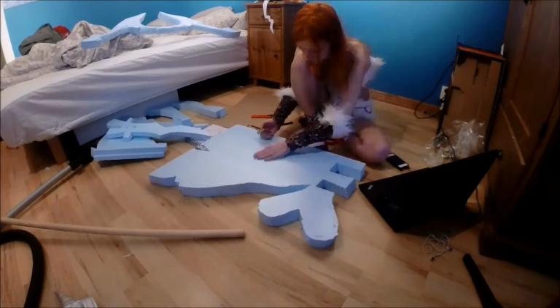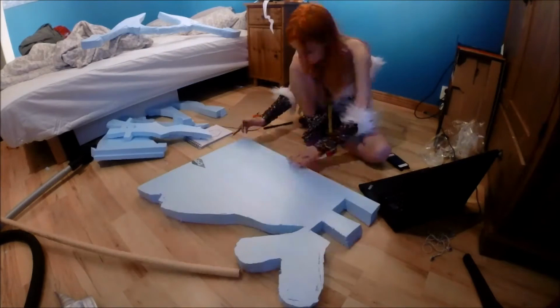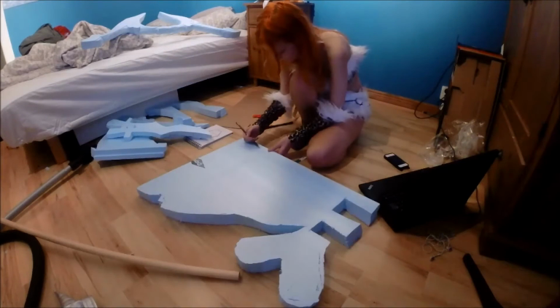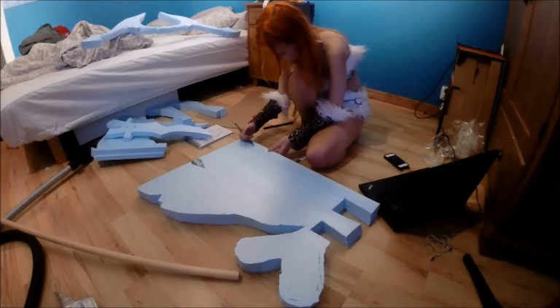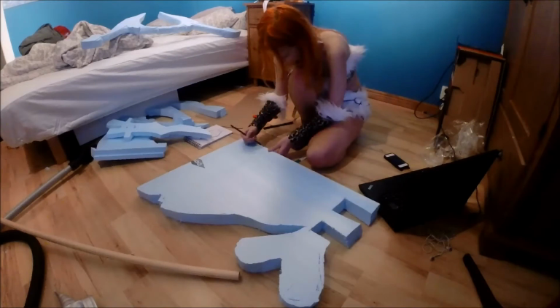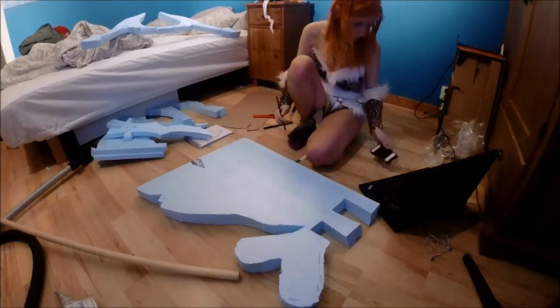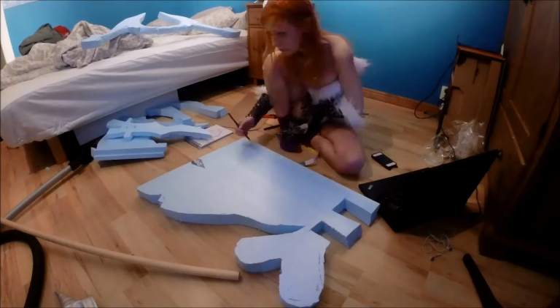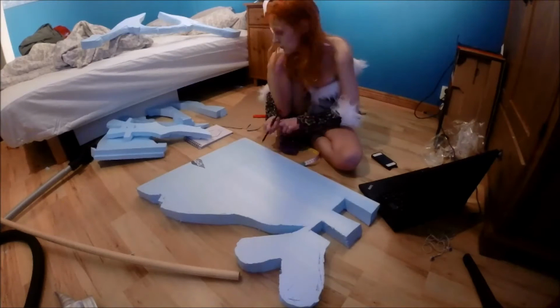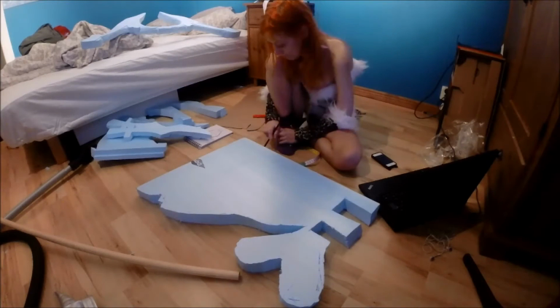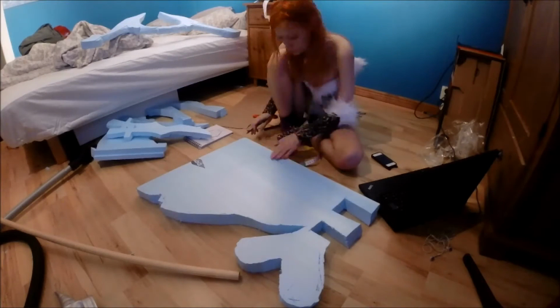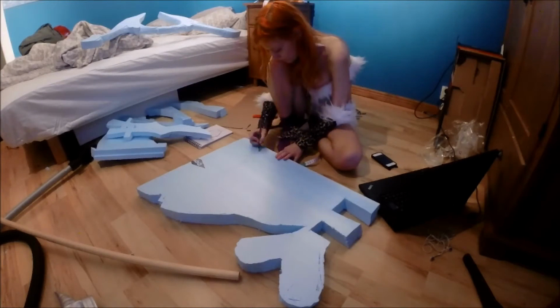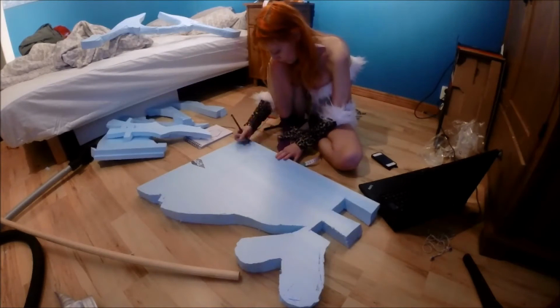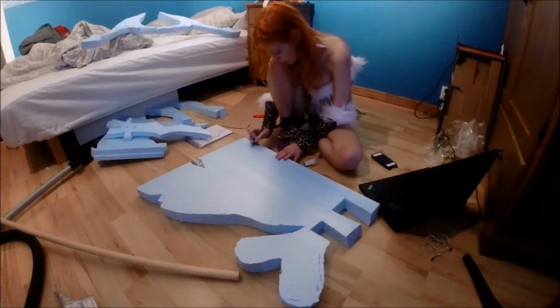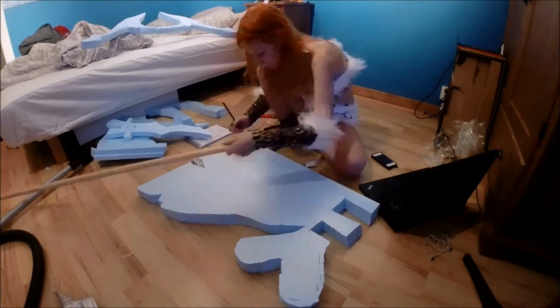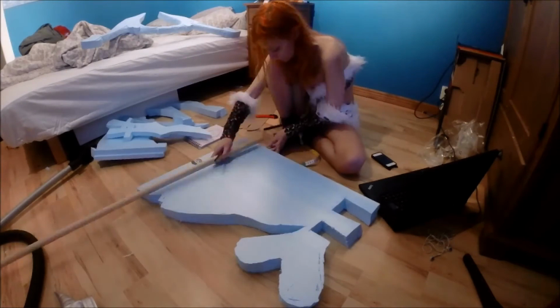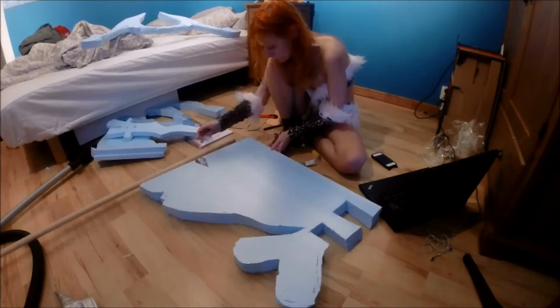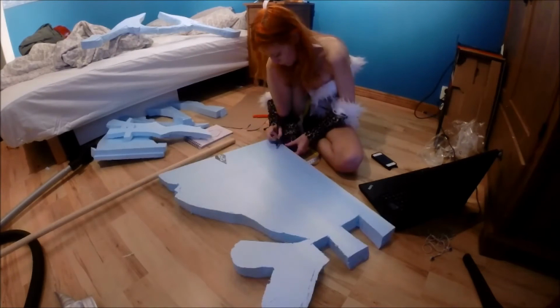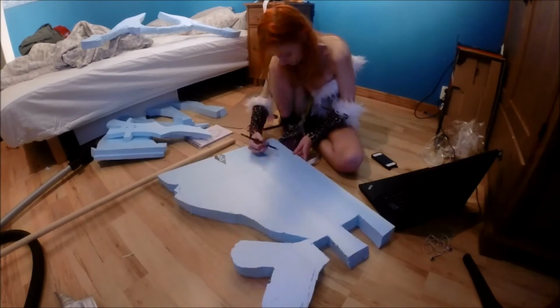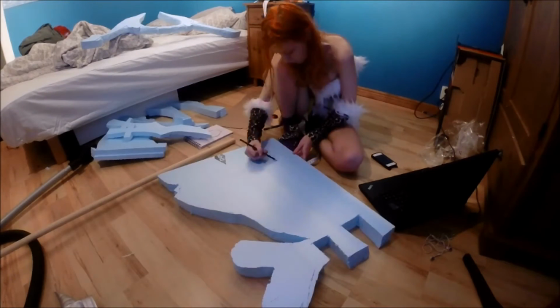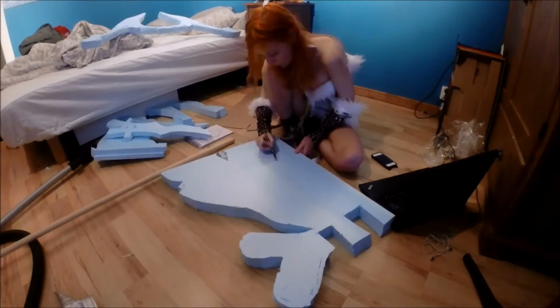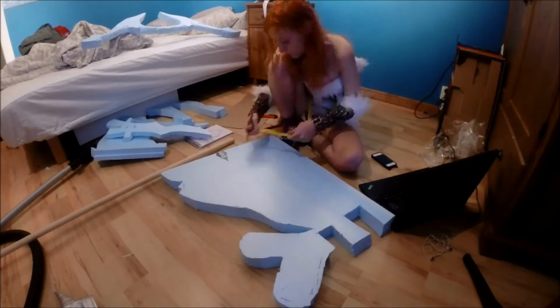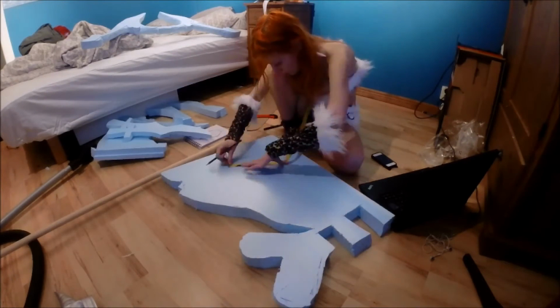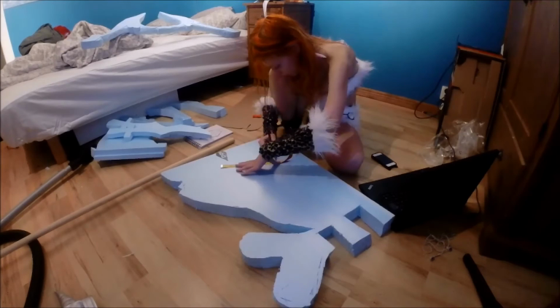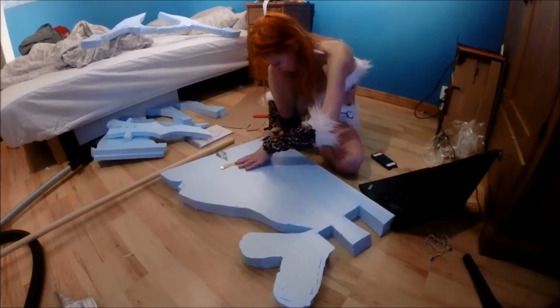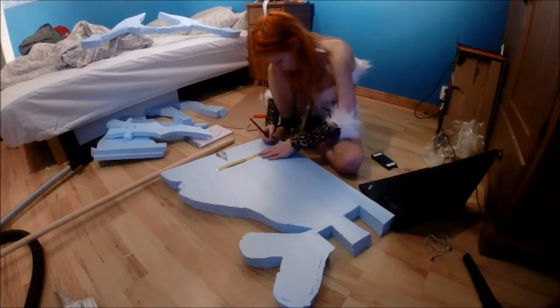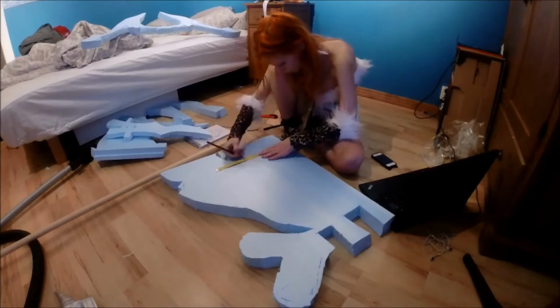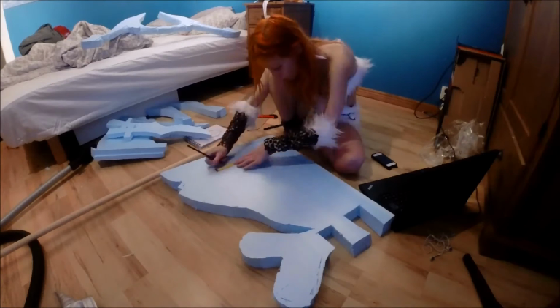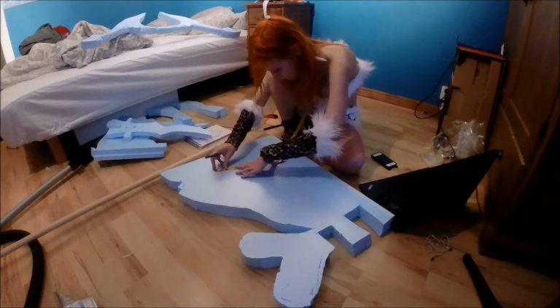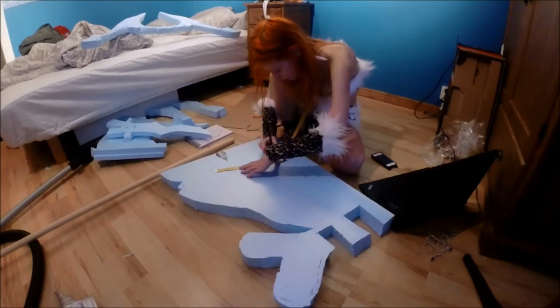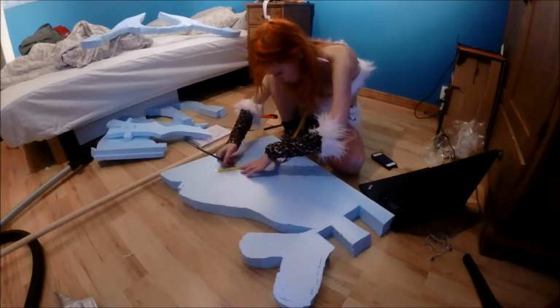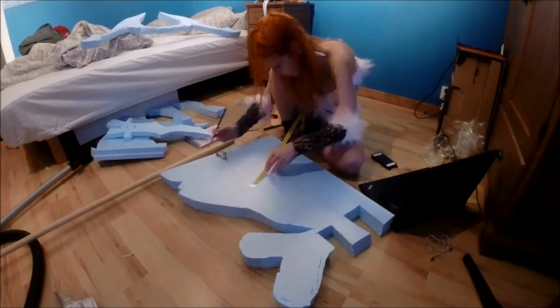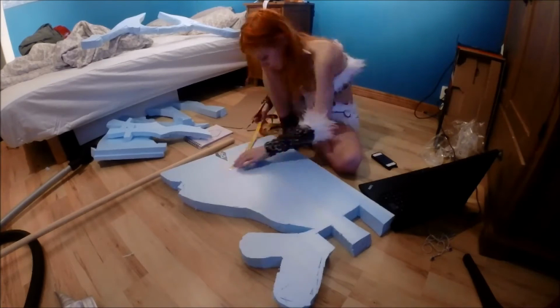It took like 10 minutes to actually cut this out in normal speed — or more, probably more. Maybe 20 minutes.